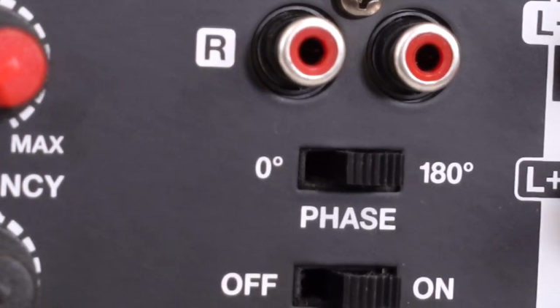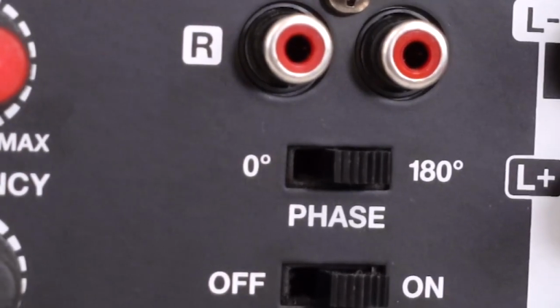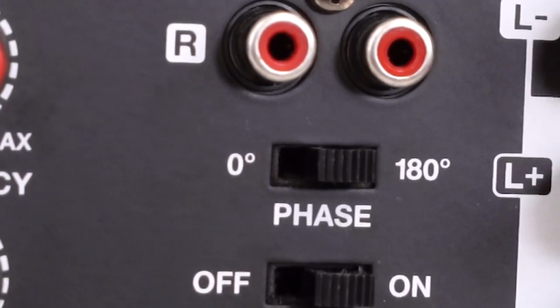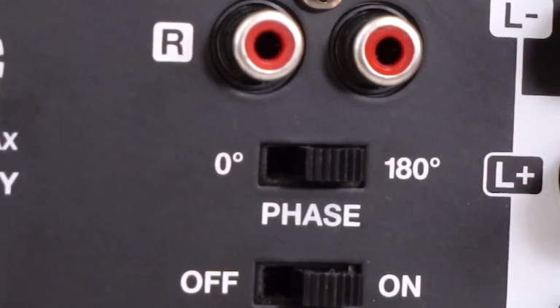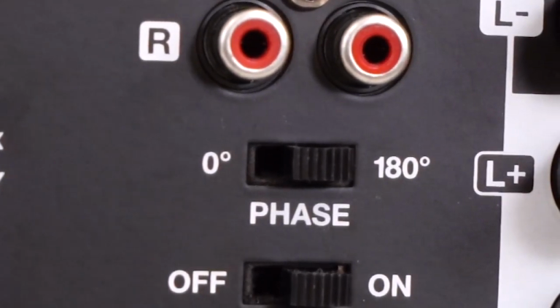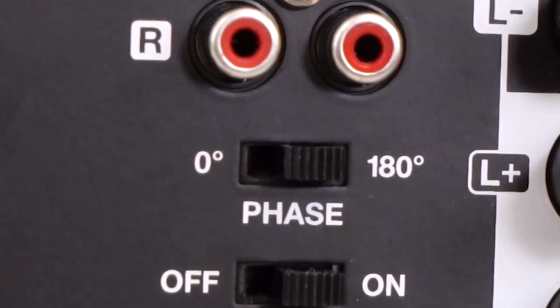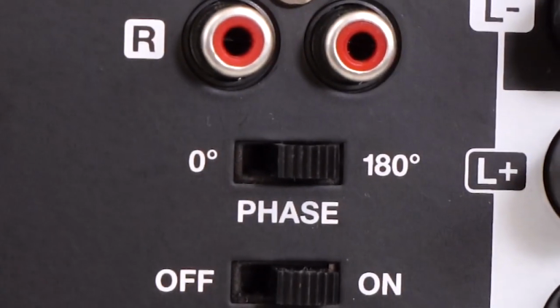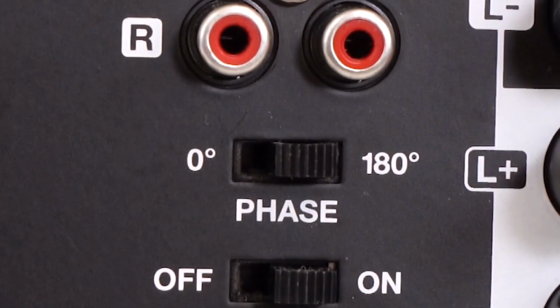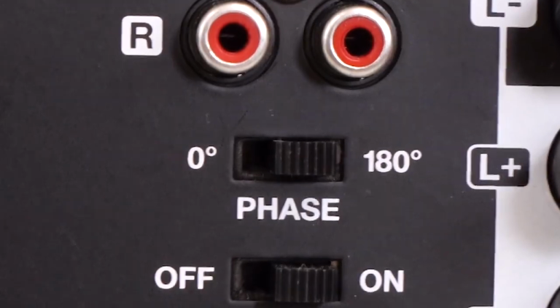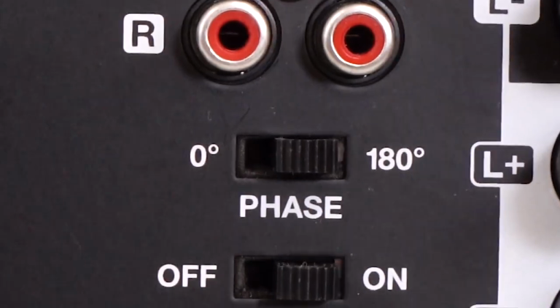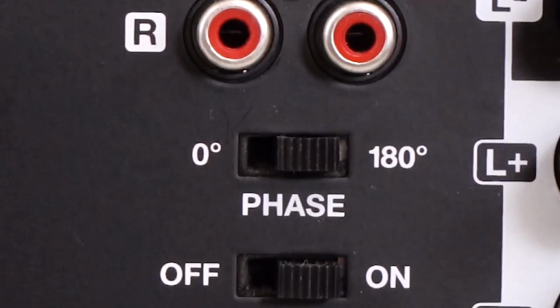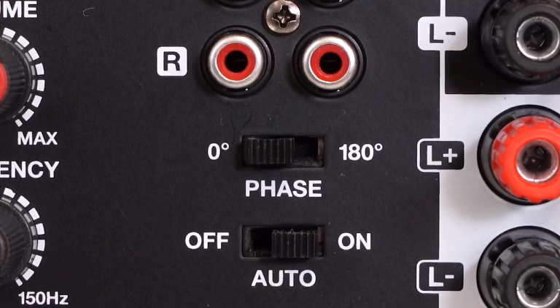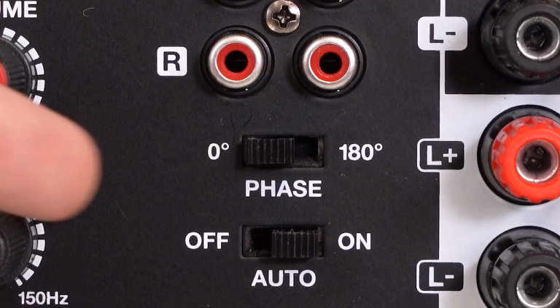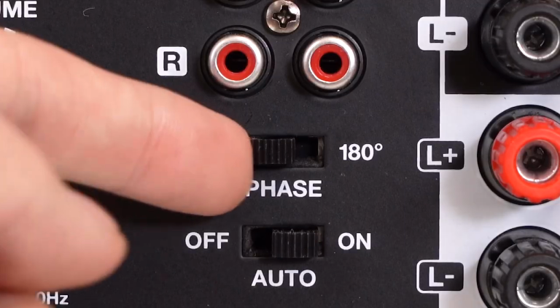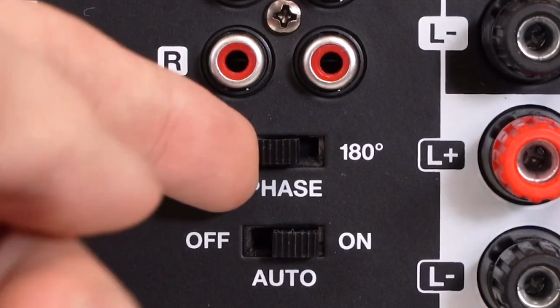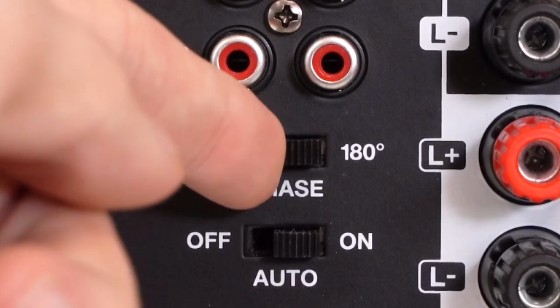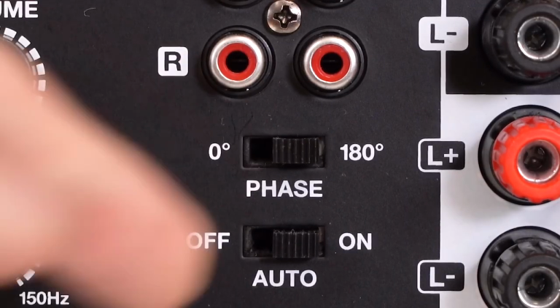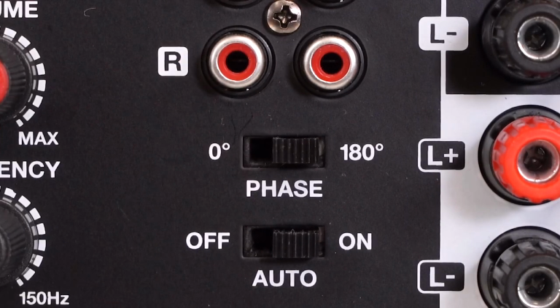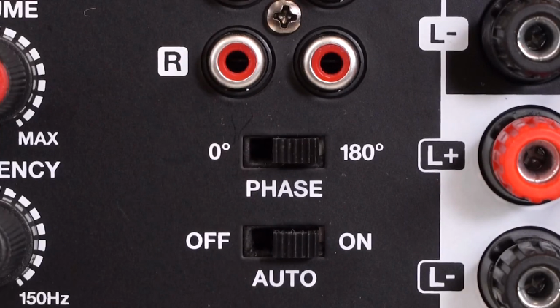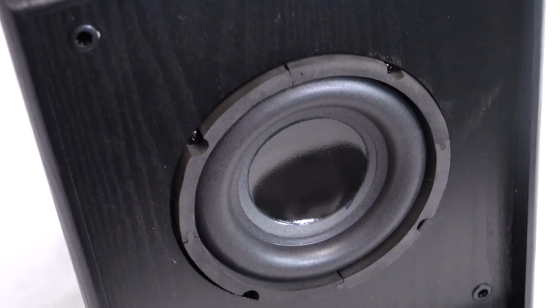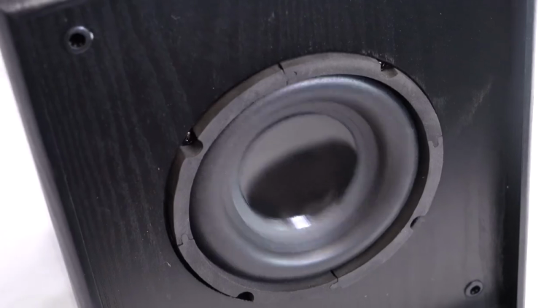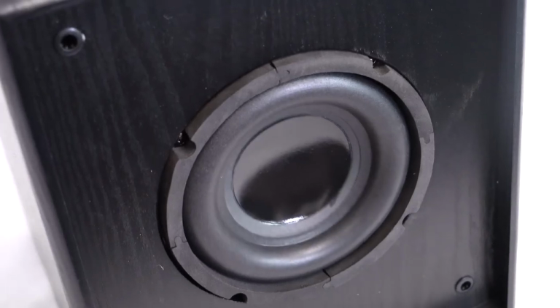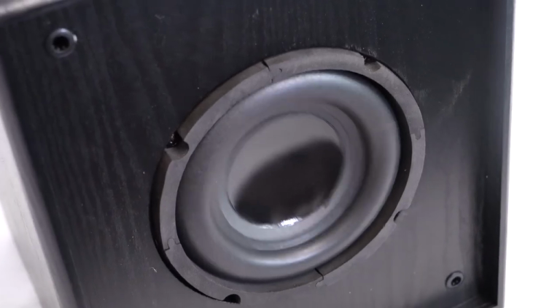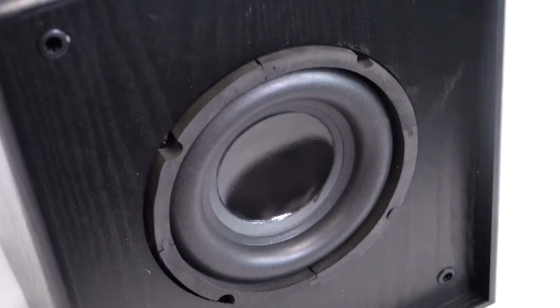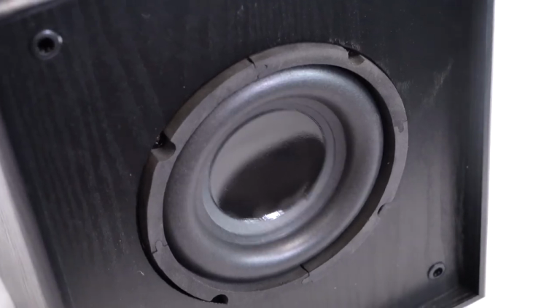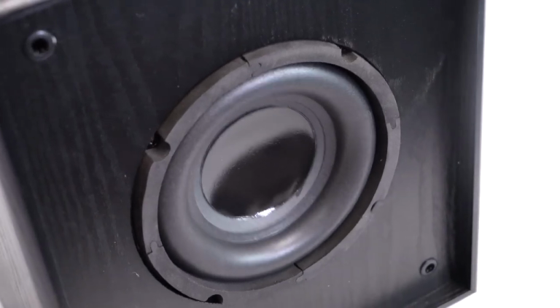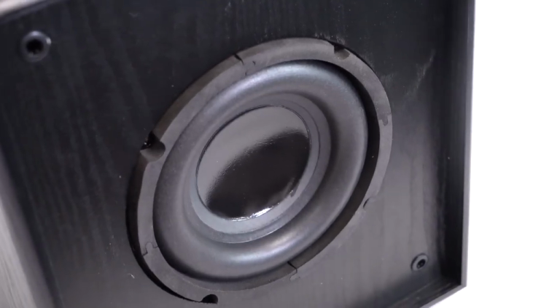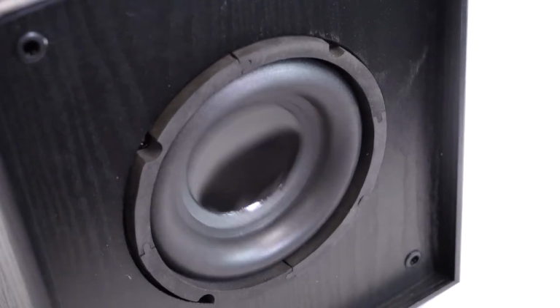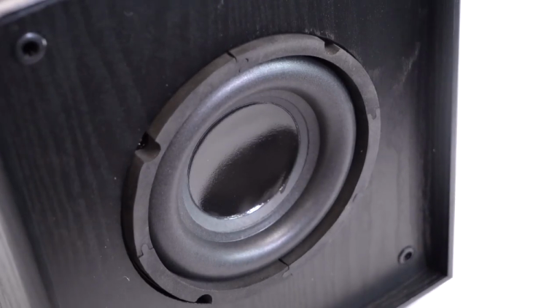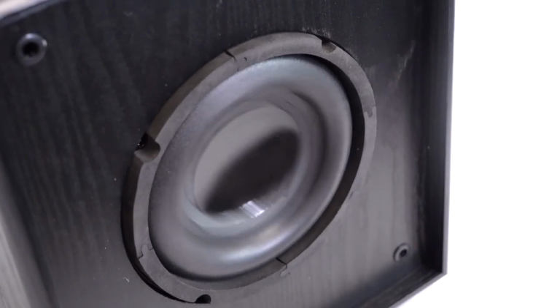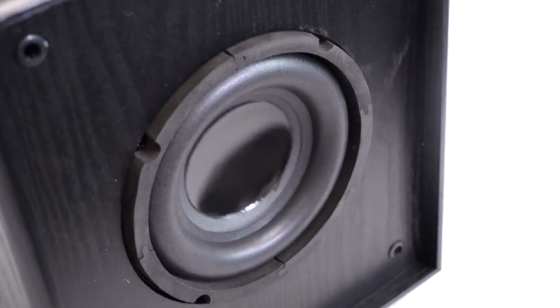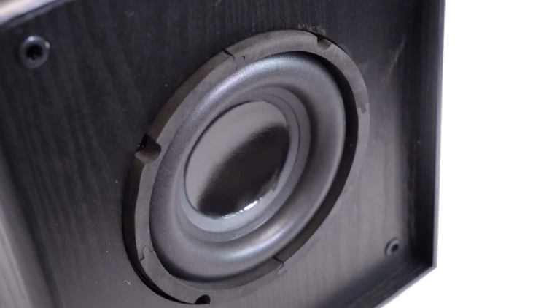Below that, we have a phase switch with zero and 180-degree settings to make sure the sub is hitting perfectly in phase with the other speakers in your setup.